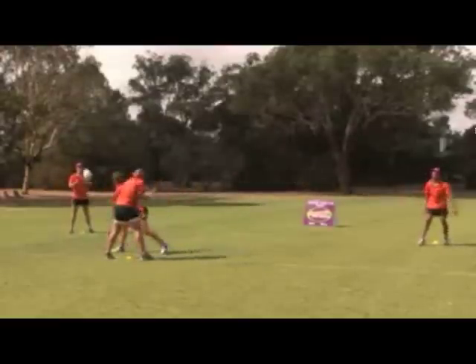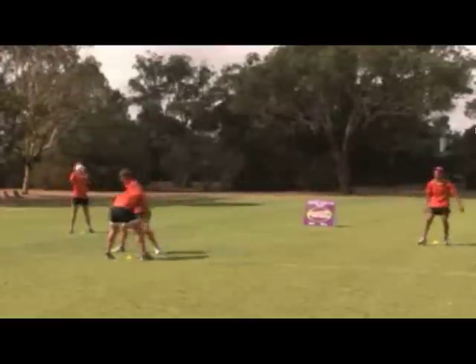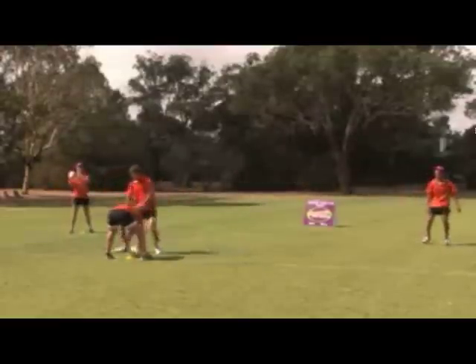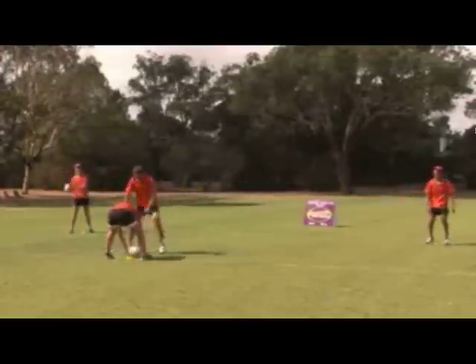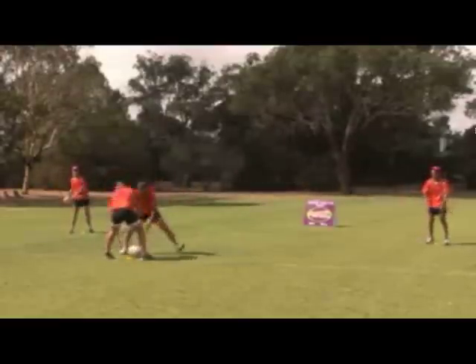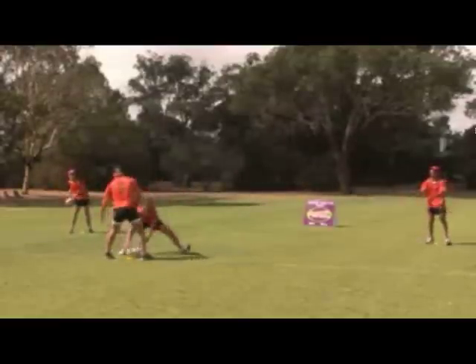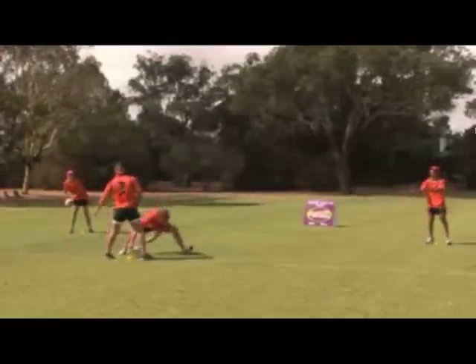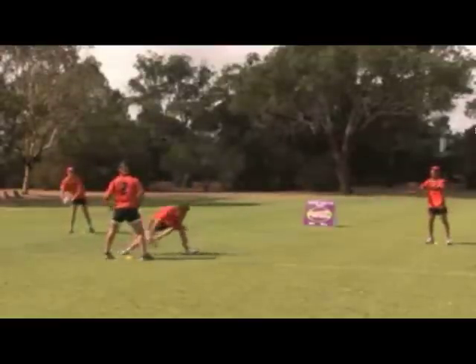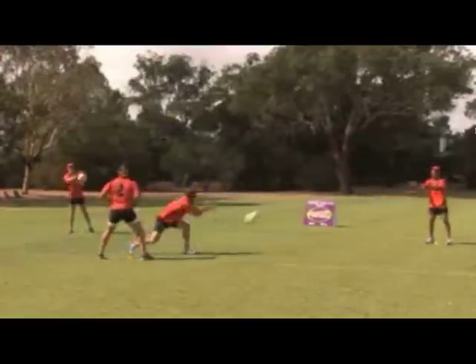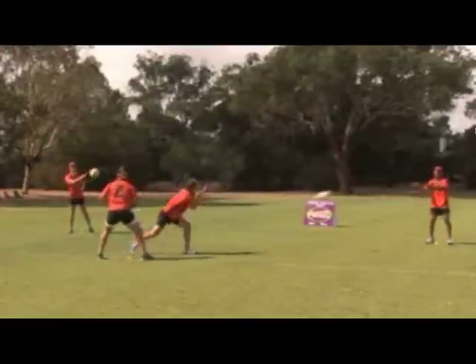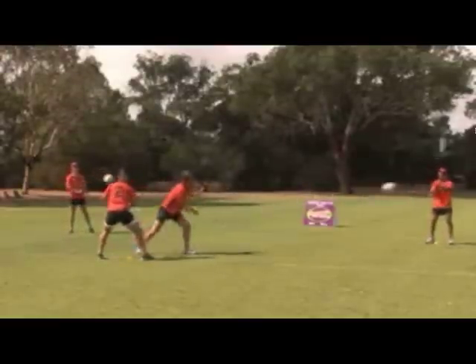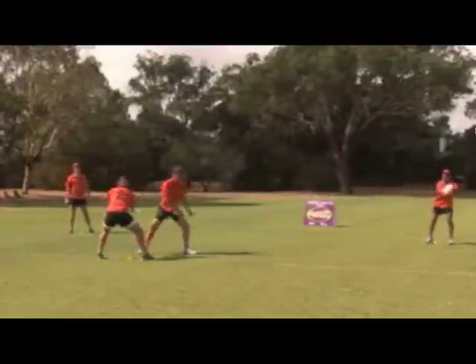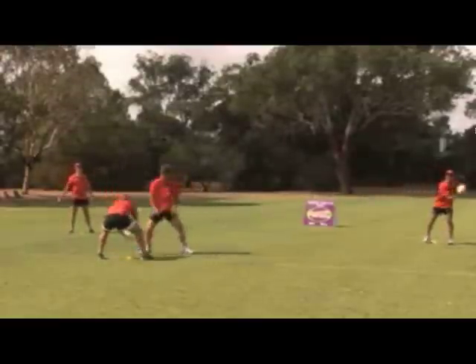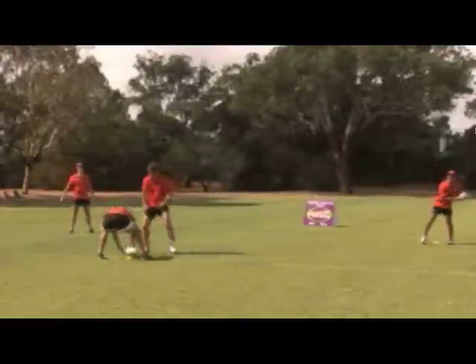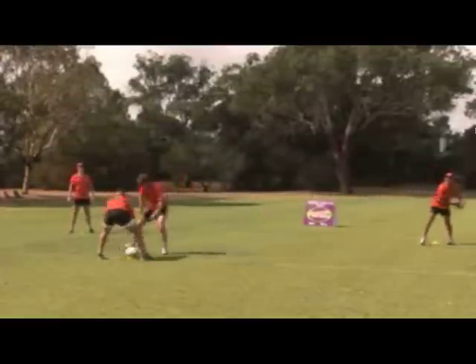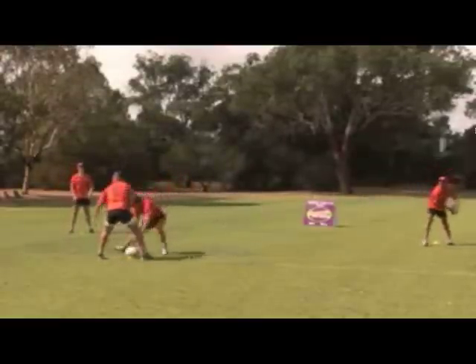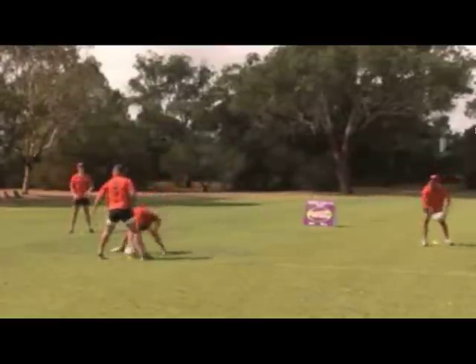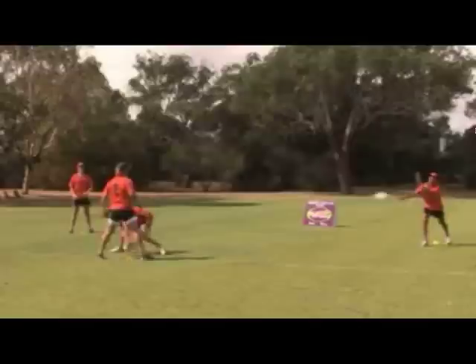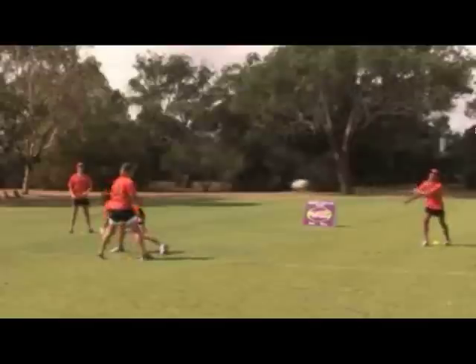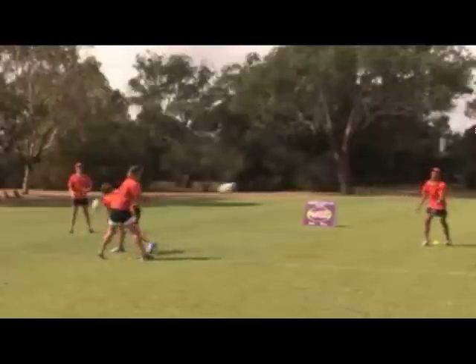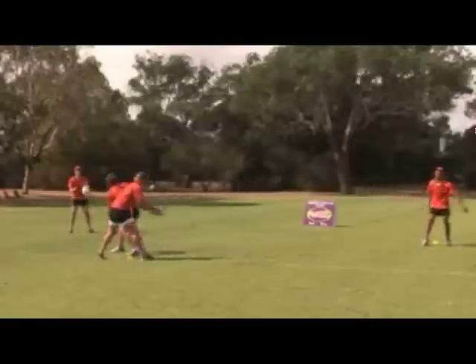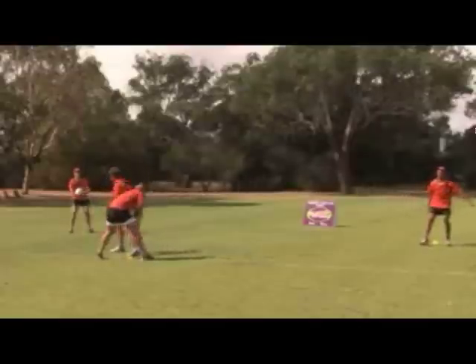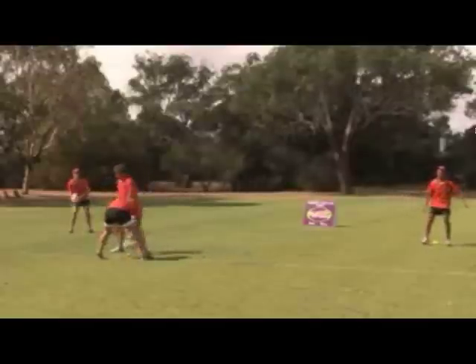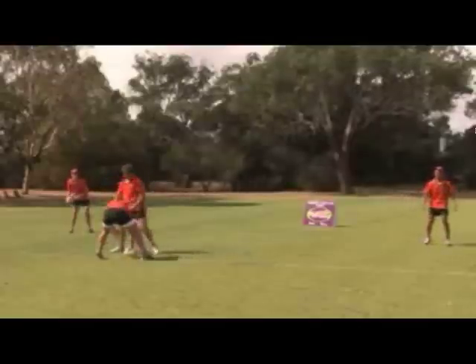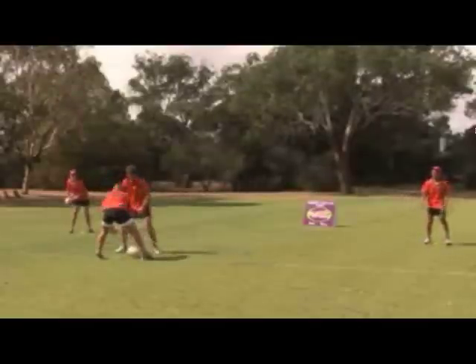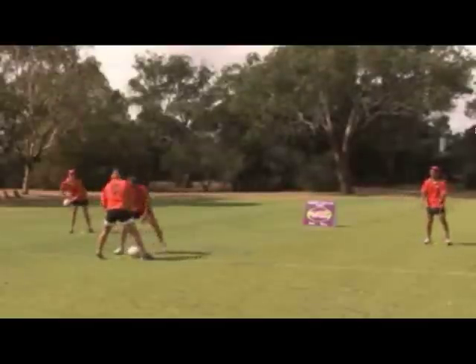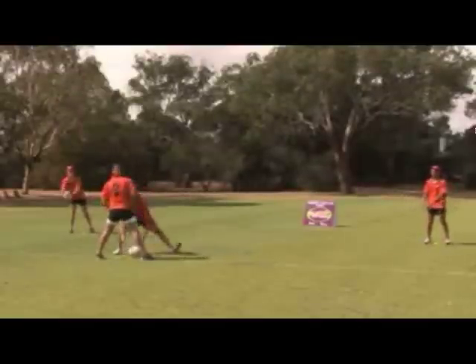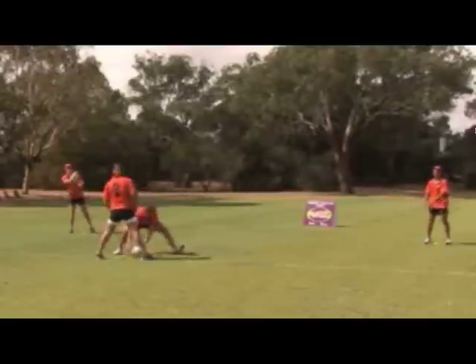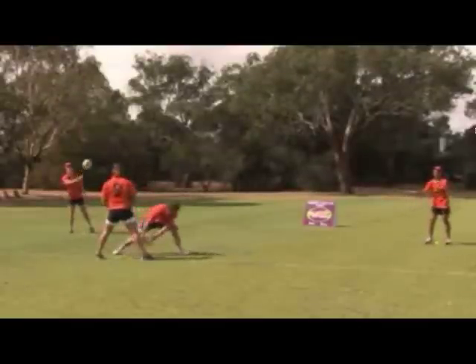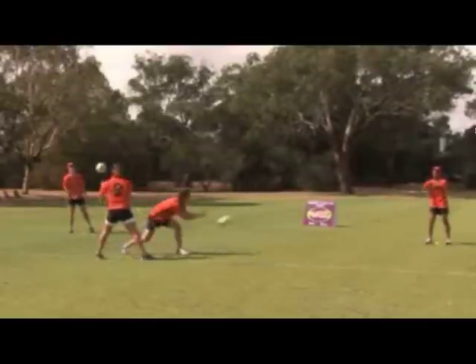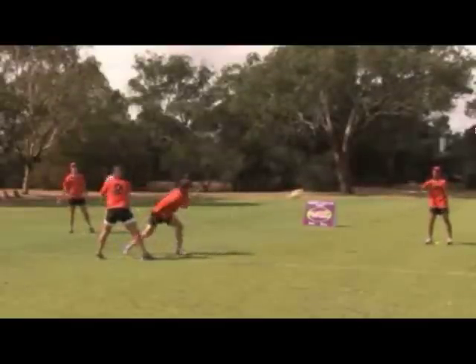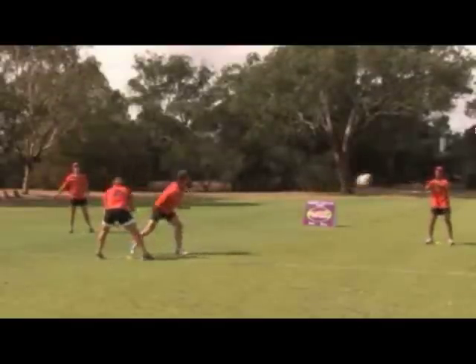After one minute, change the main passer. Remember, practice the skill and not the drill.